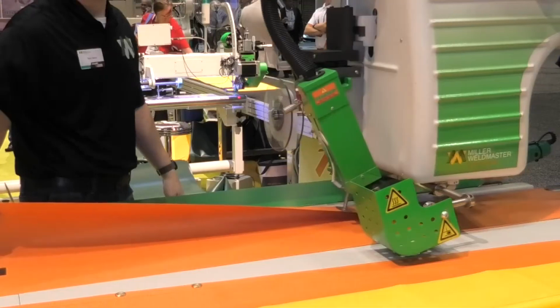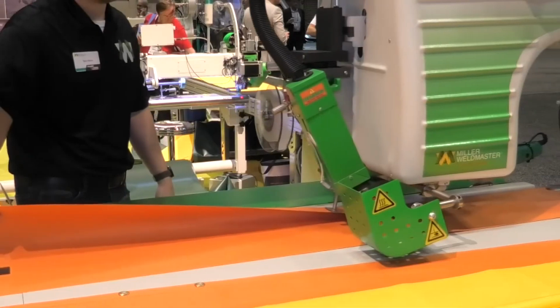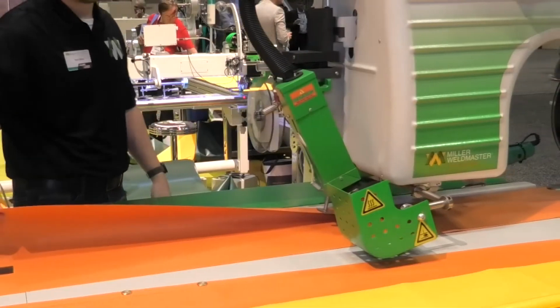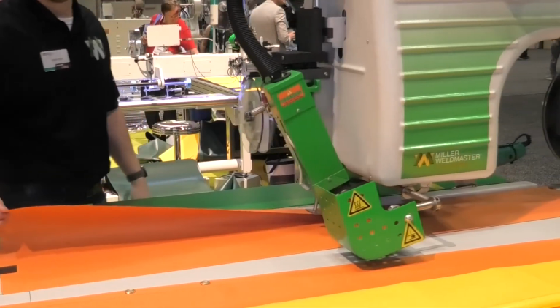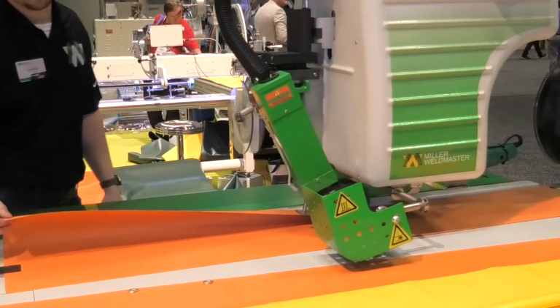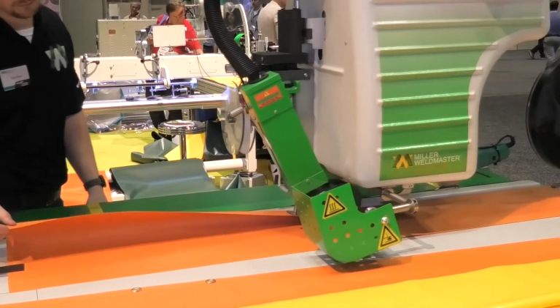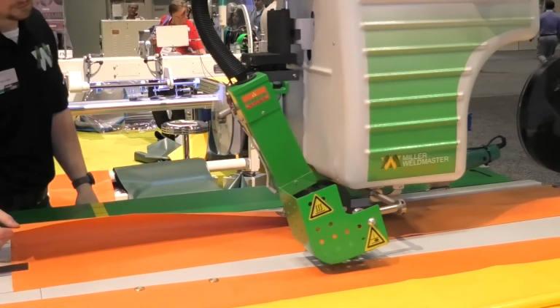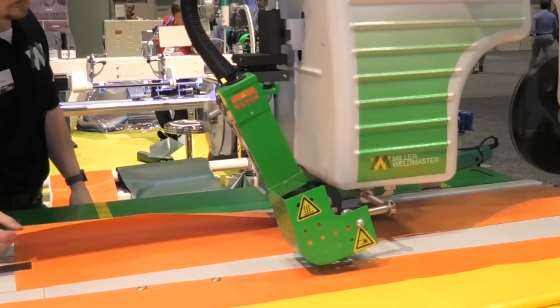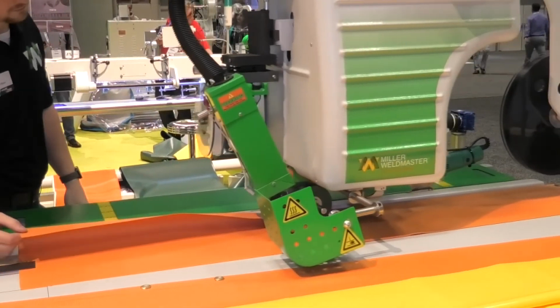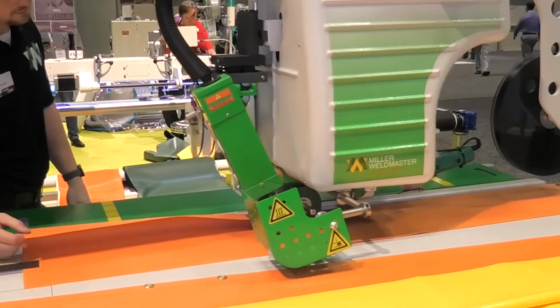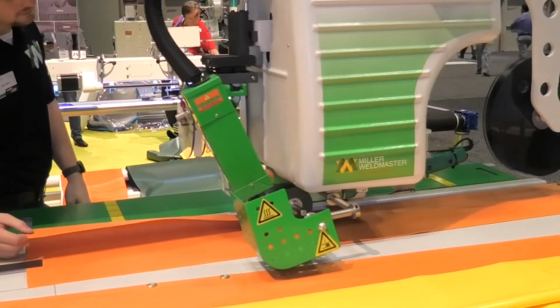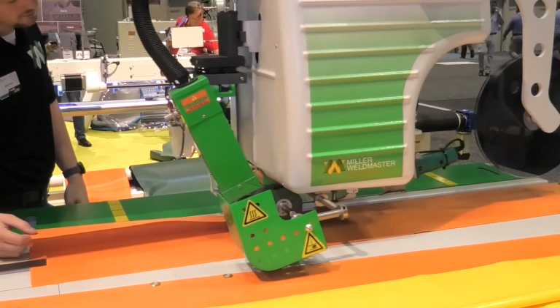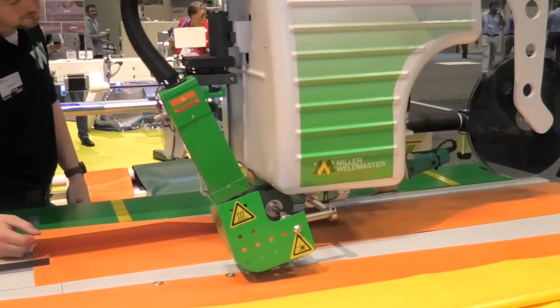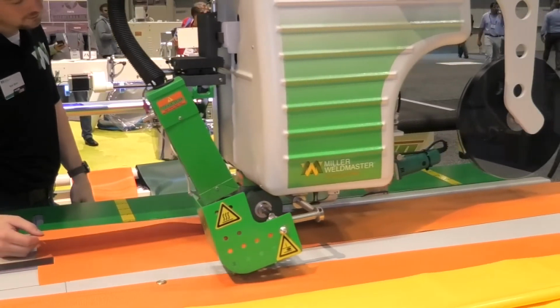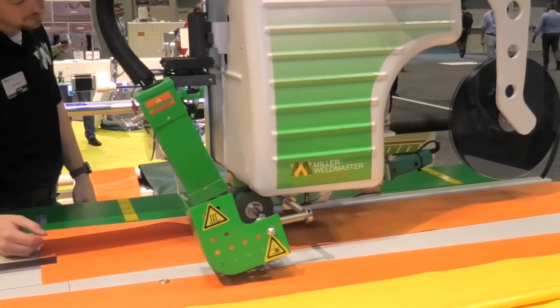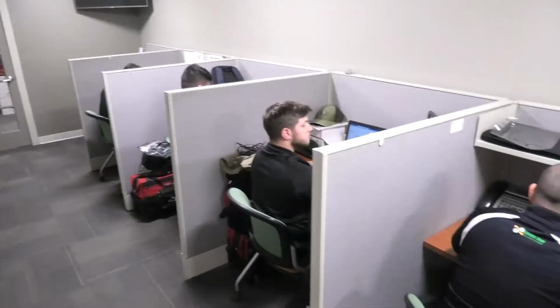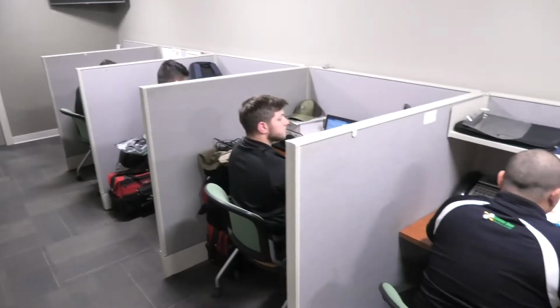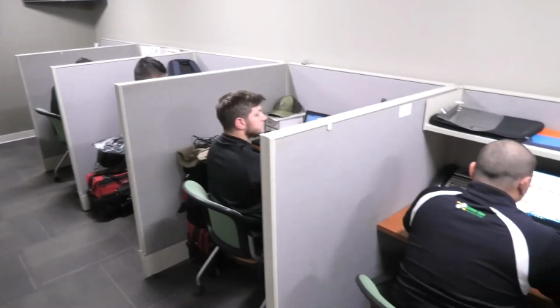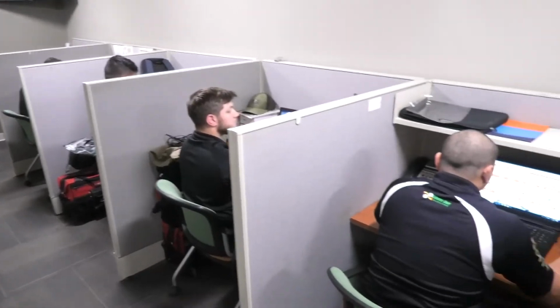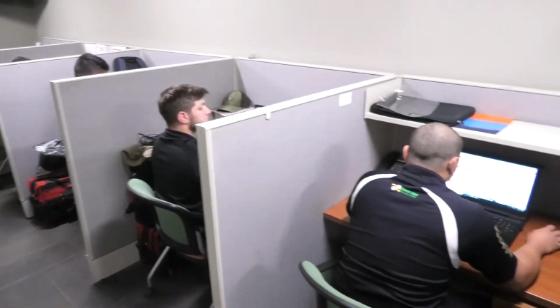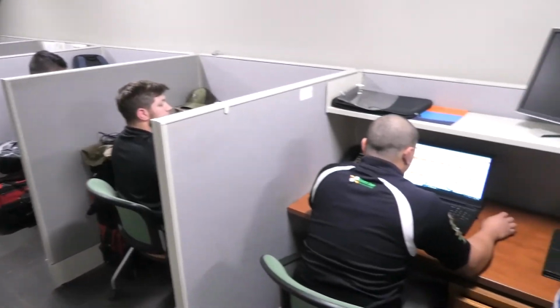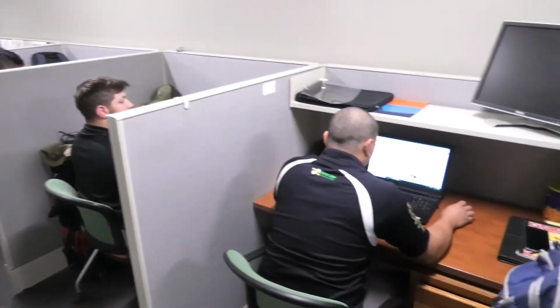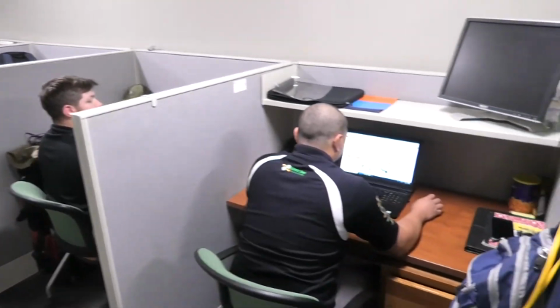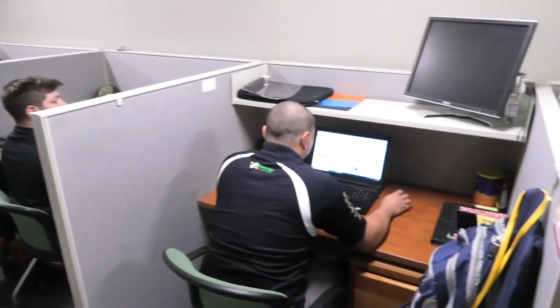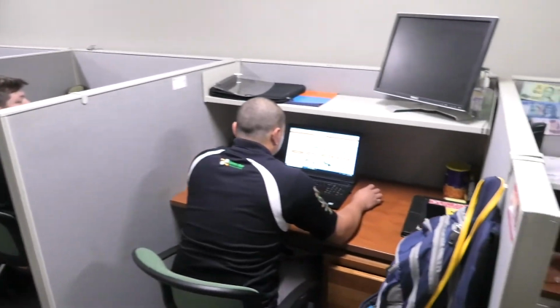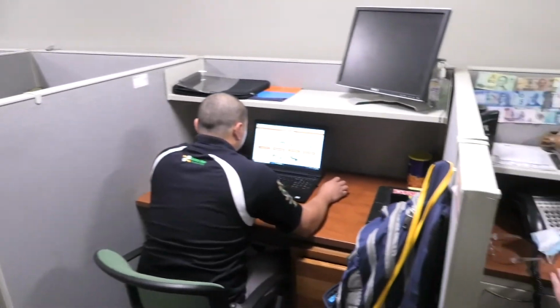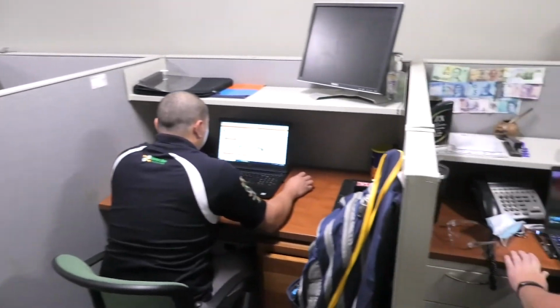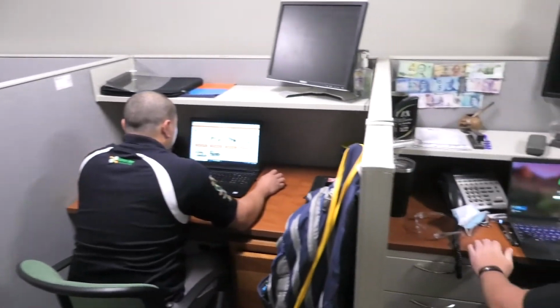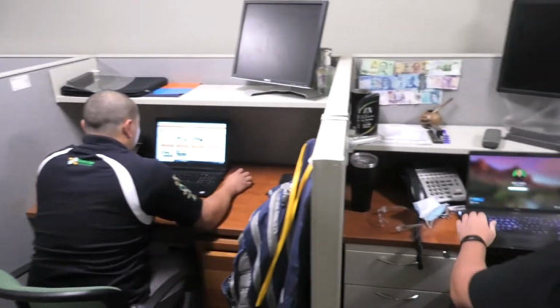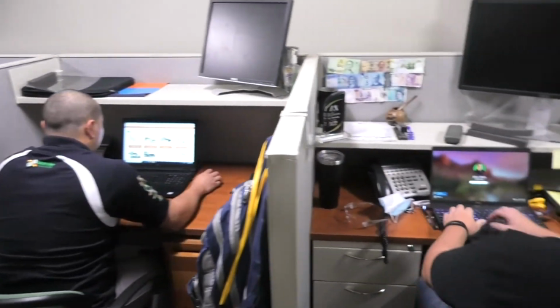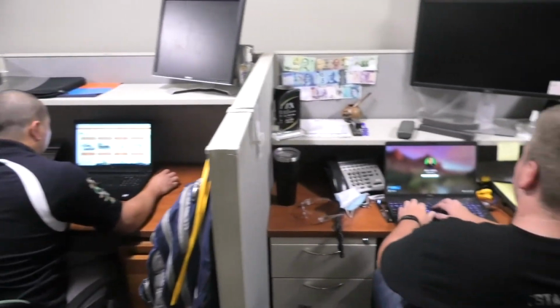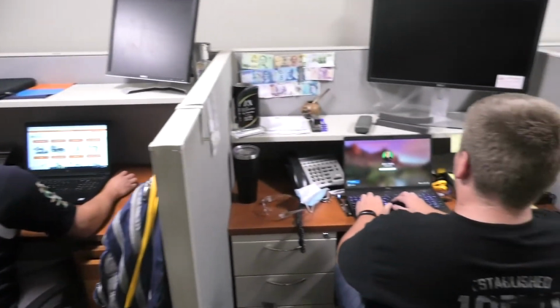In the event the heat elements fail prematurely, please contact a Miller Weldmaster representative before replacing.